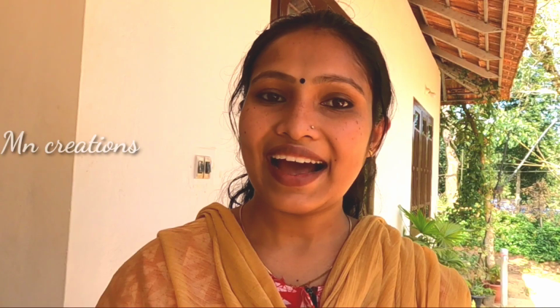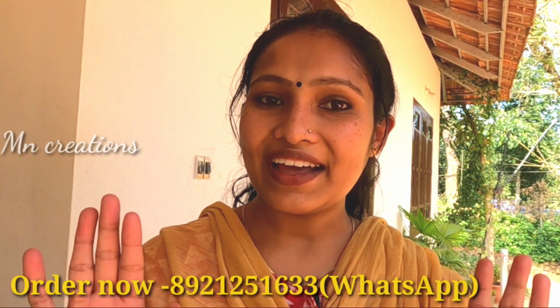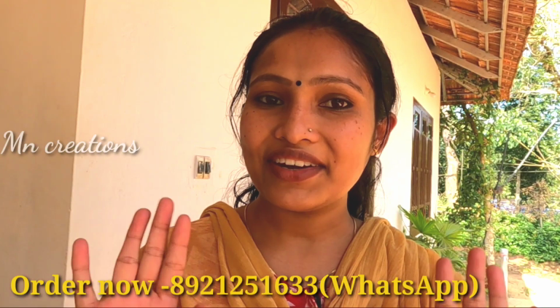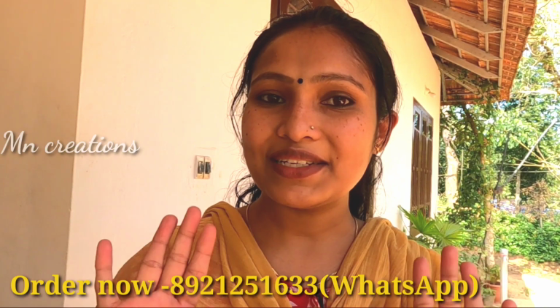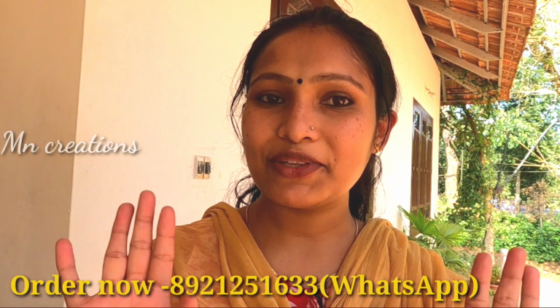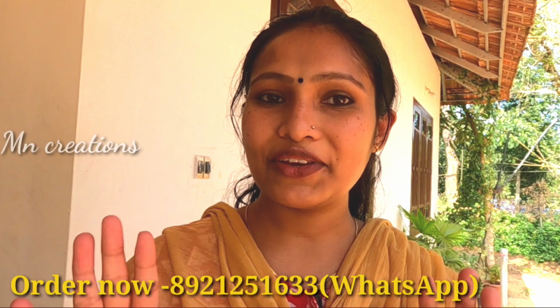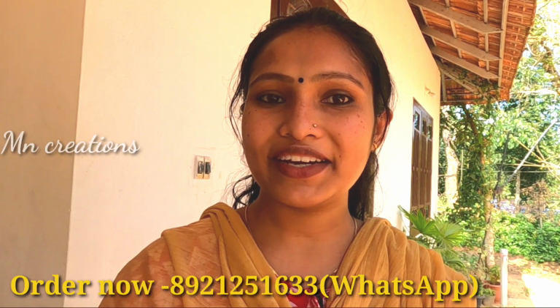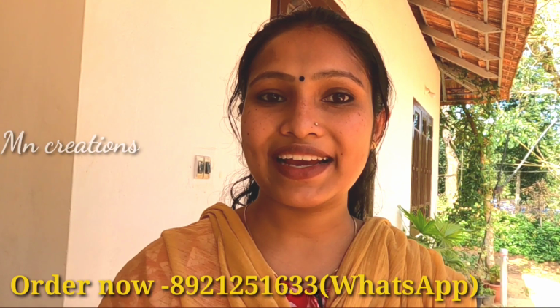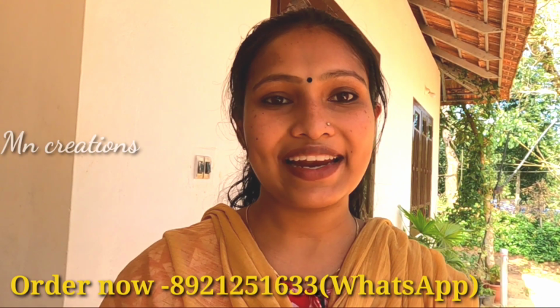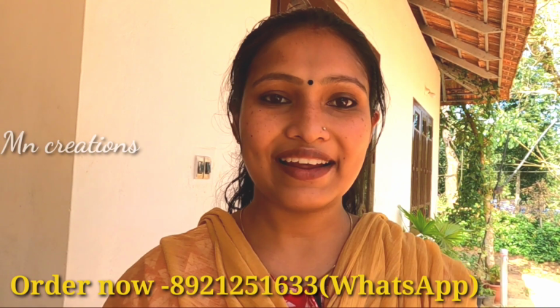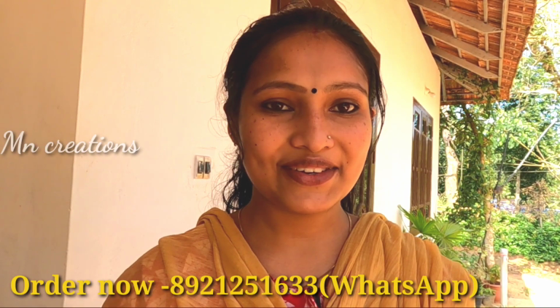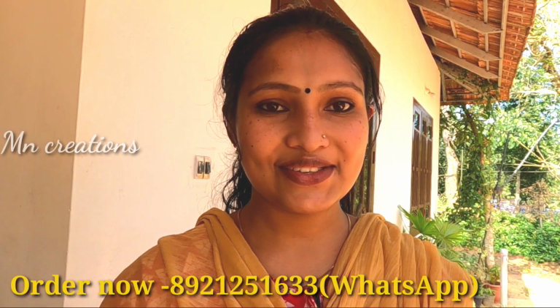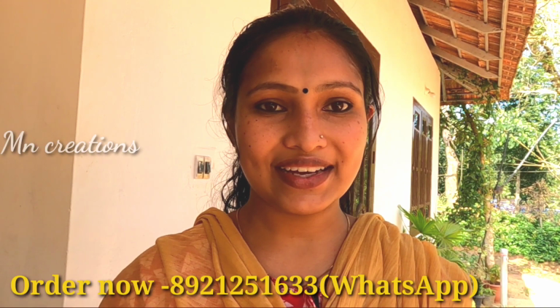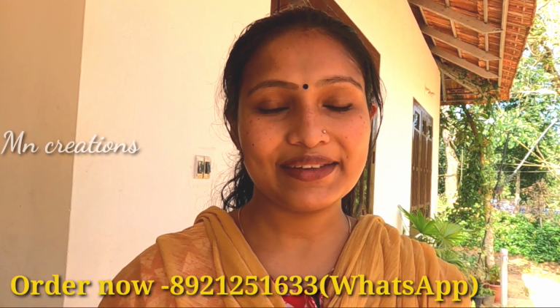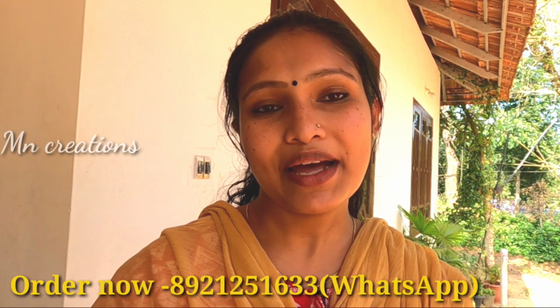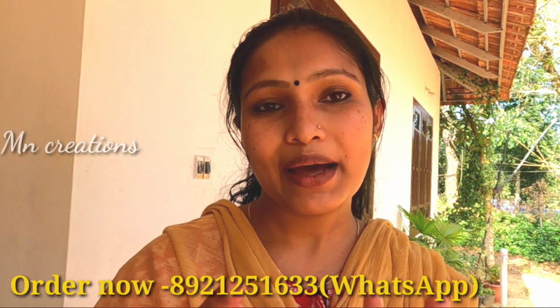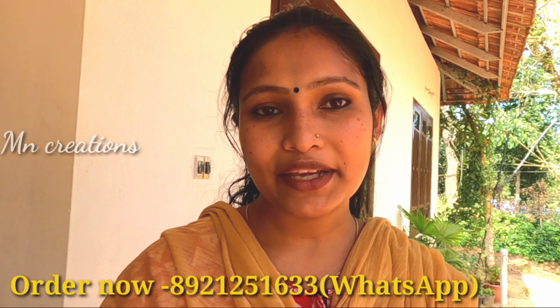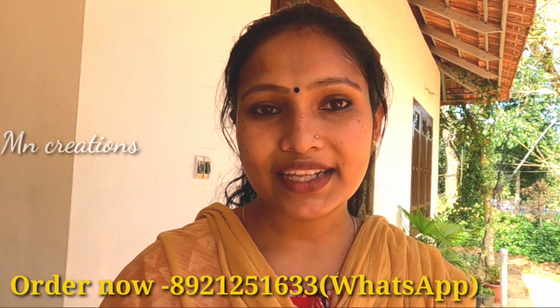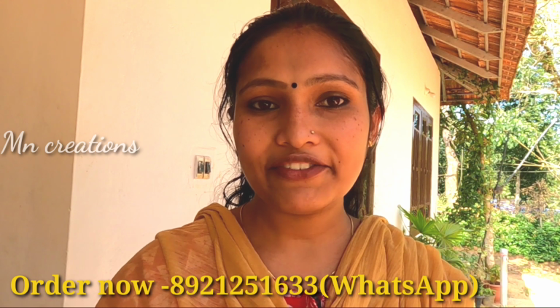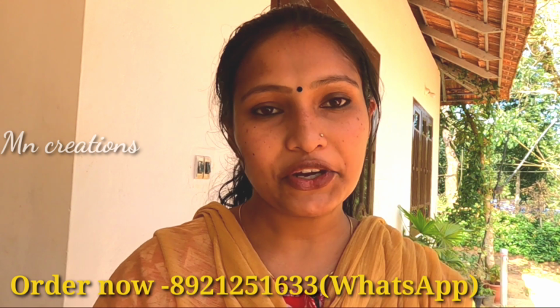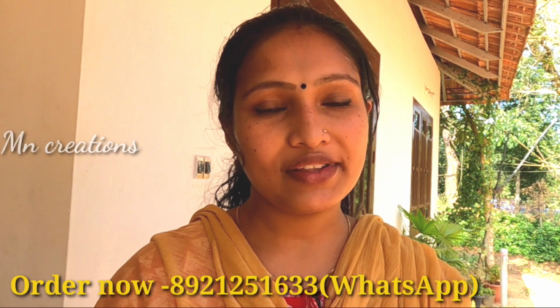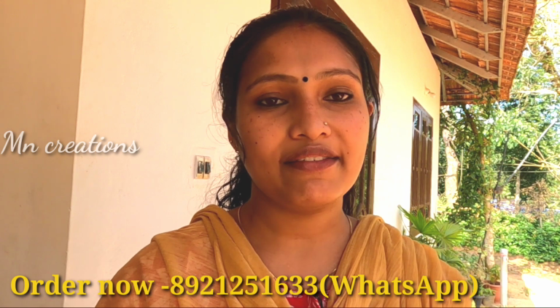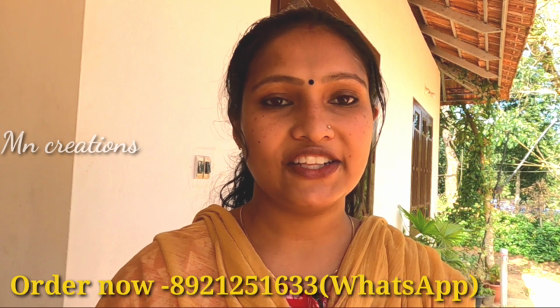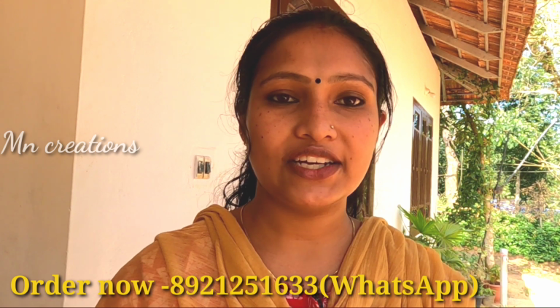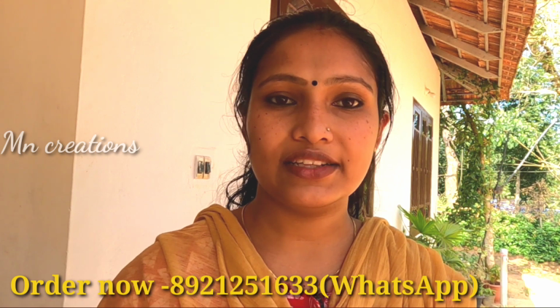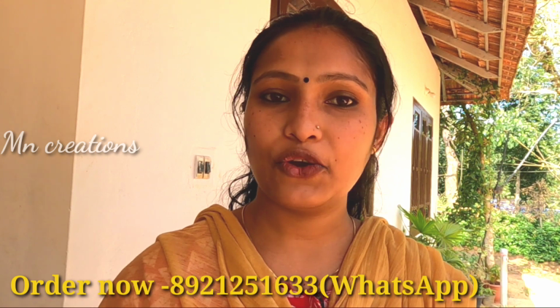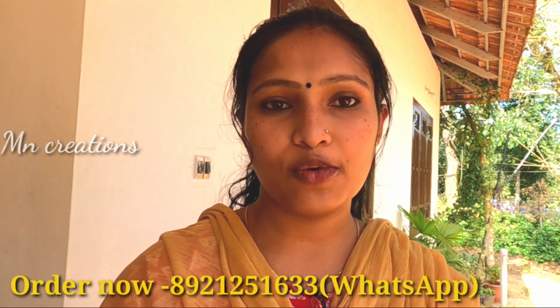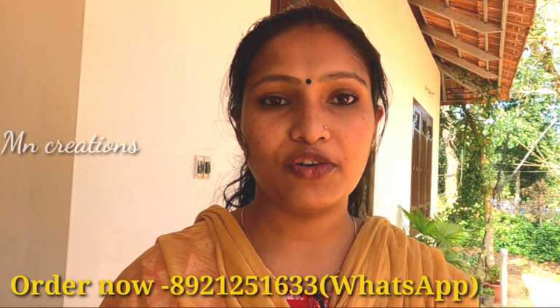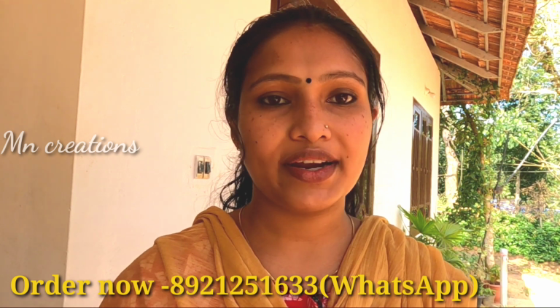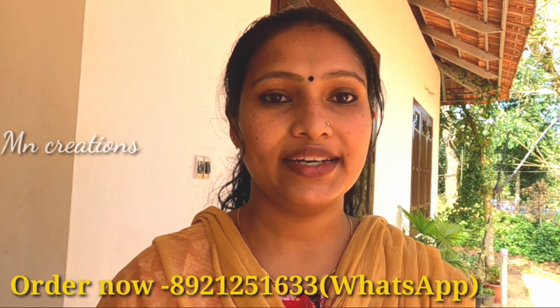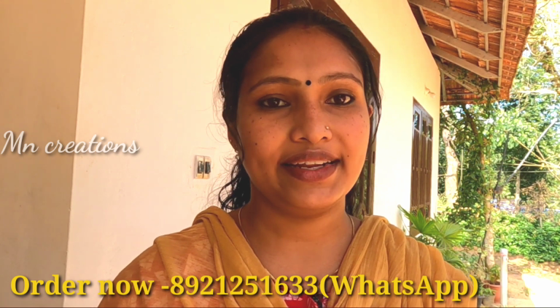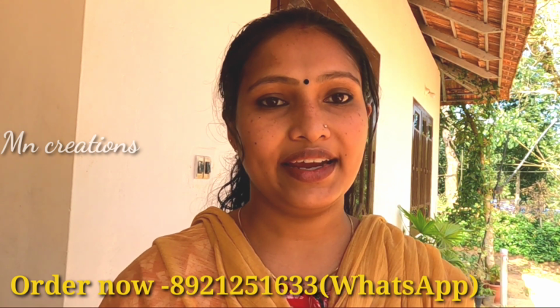Hi friends, how are you doing? In this video, I am going to show you a combo of our items.